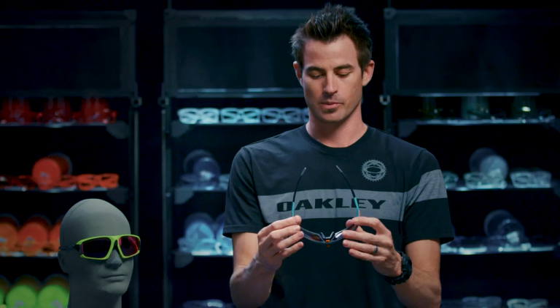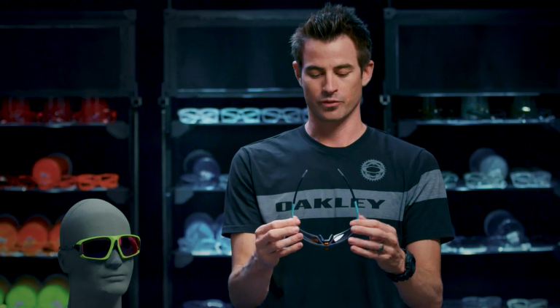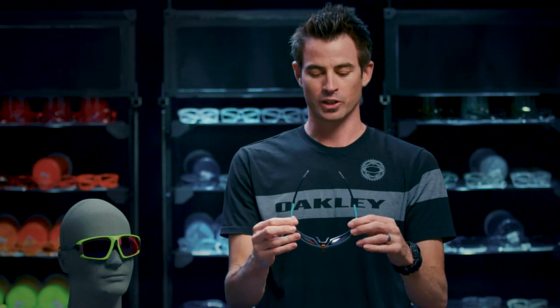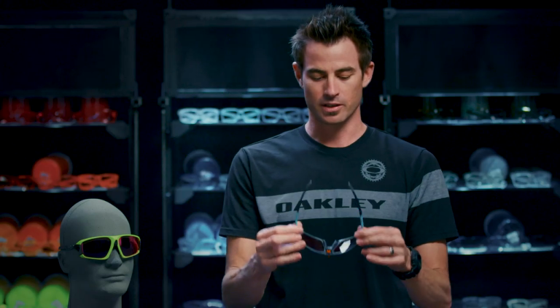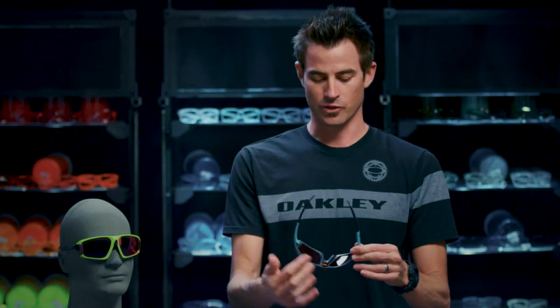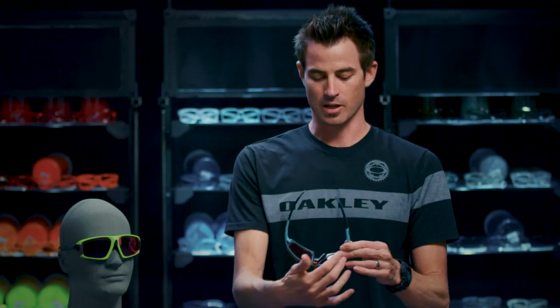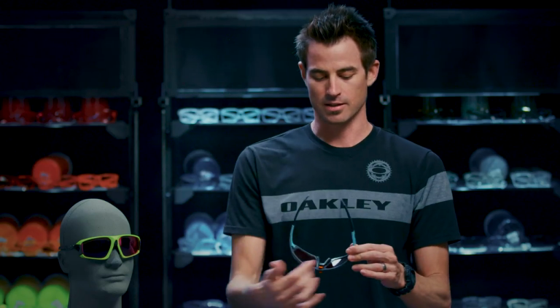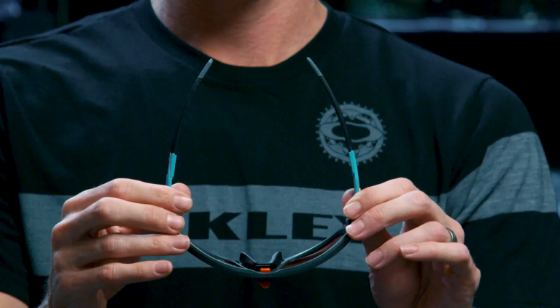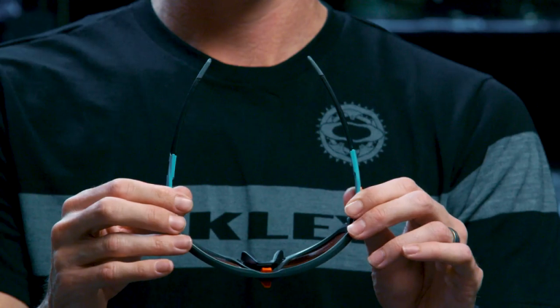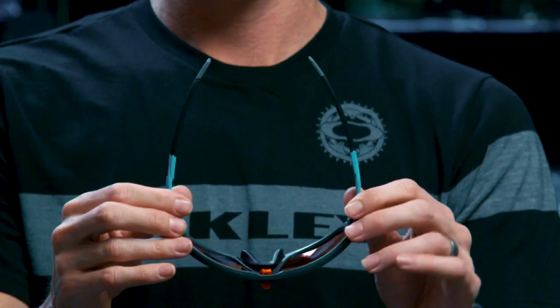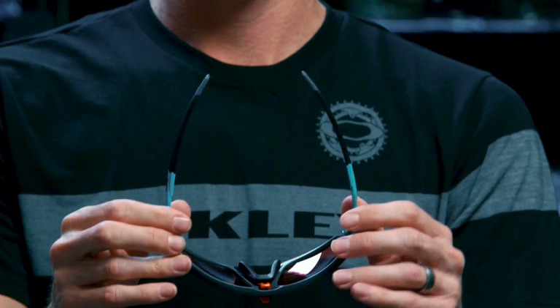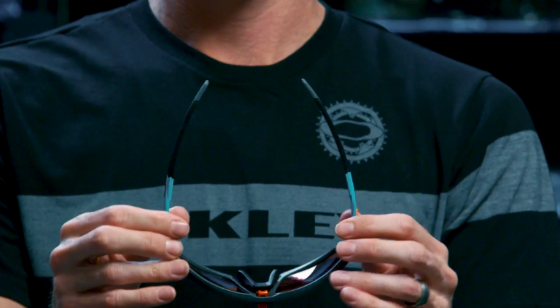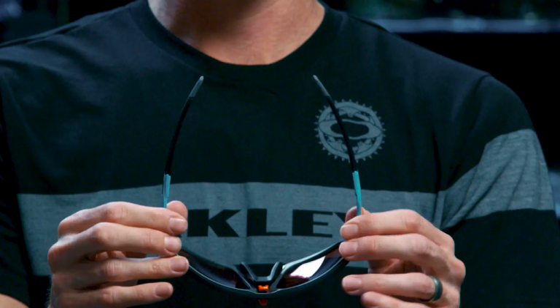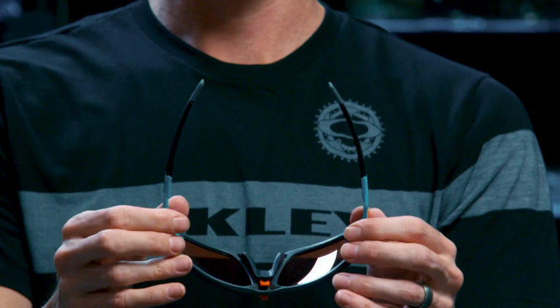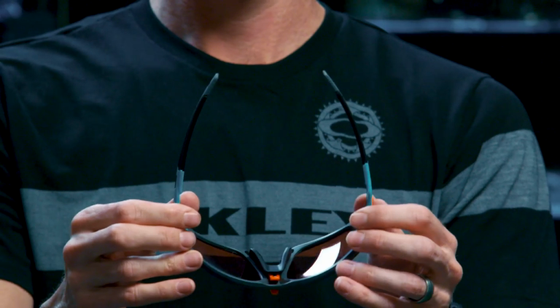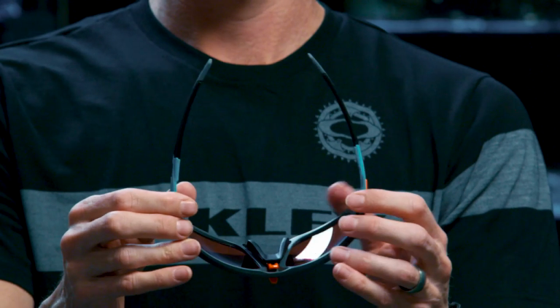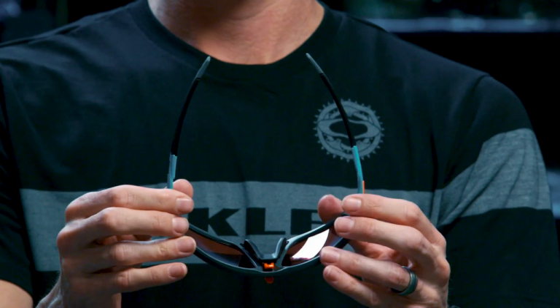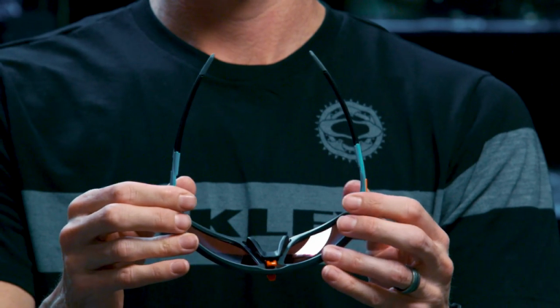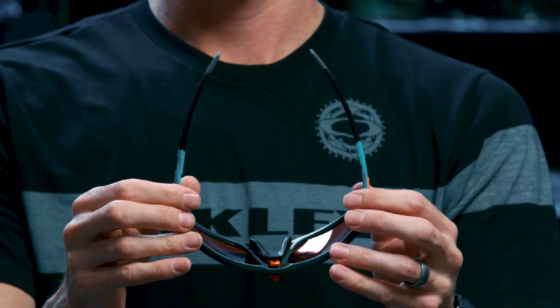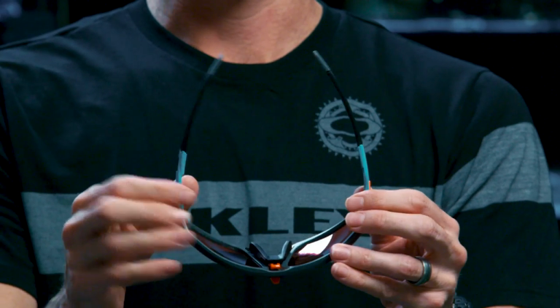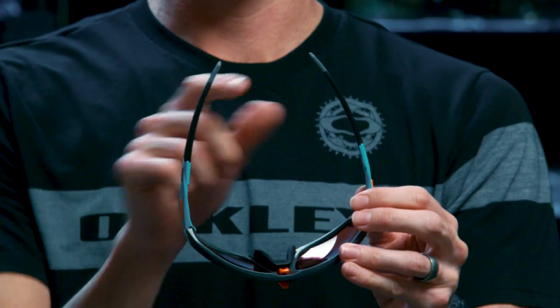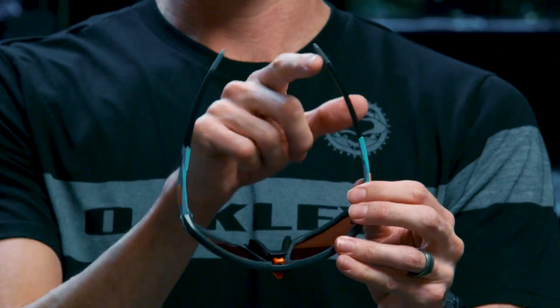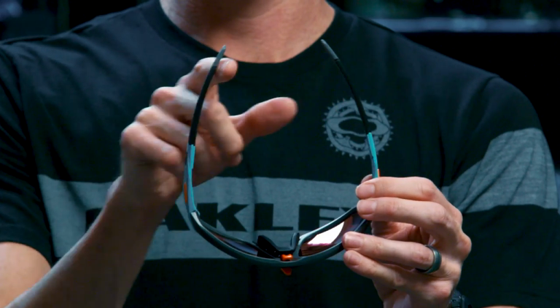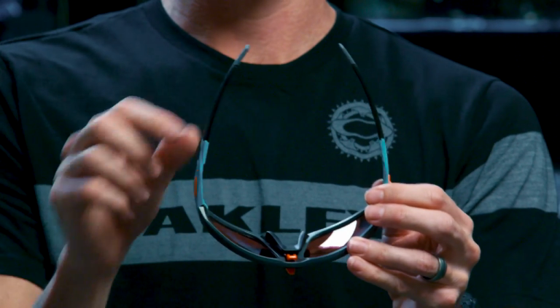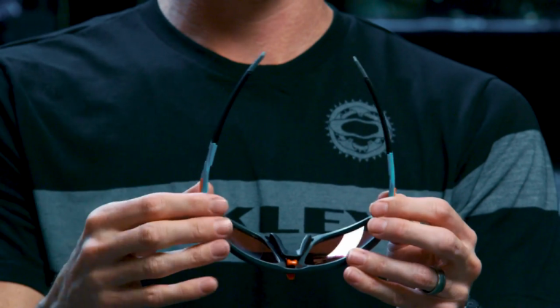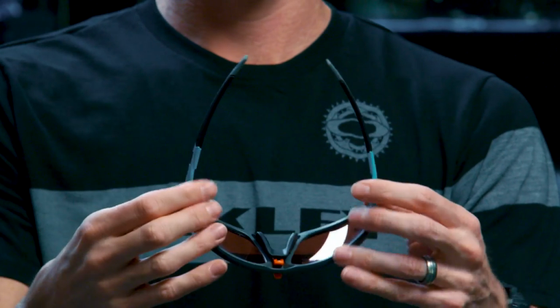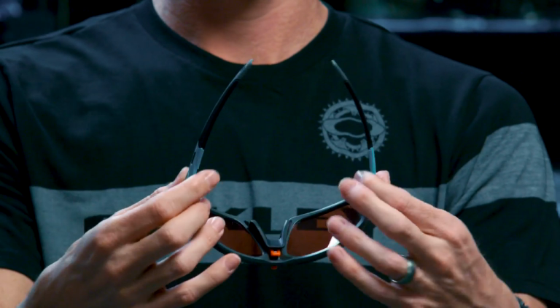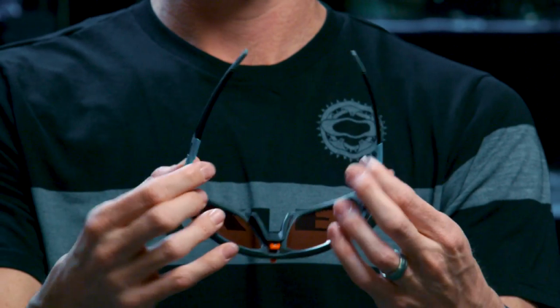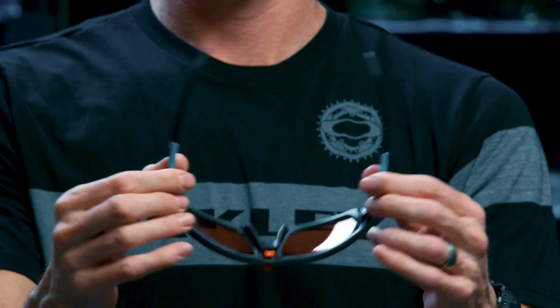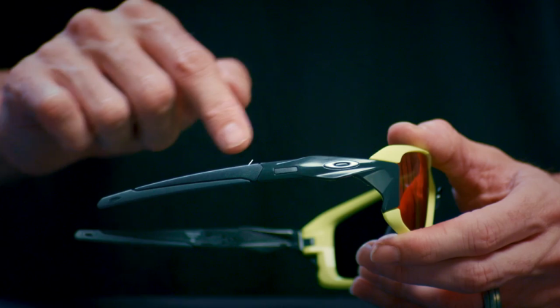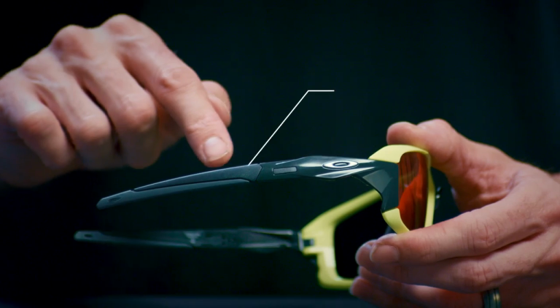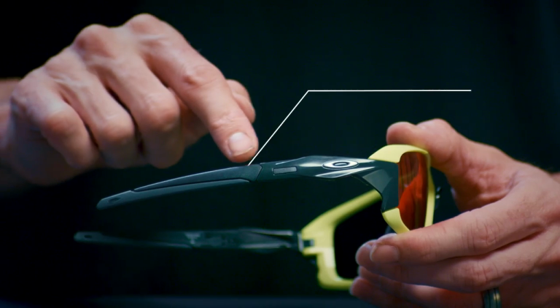So if you look at this frame, it has the high wrap that you need for protection, and also the tight tip-to-tip for retention, along with the grip.